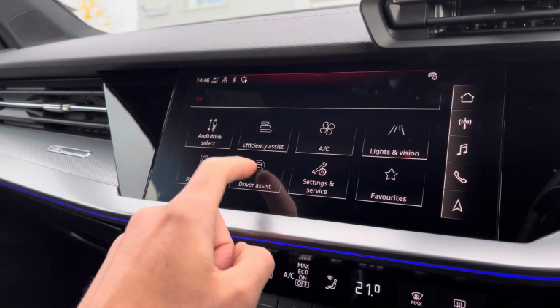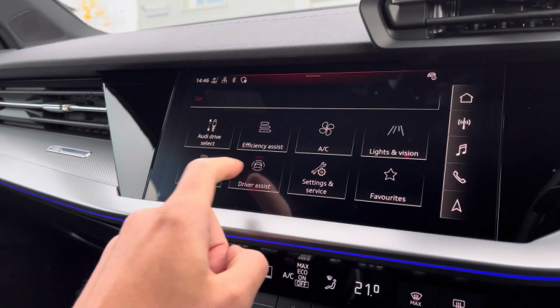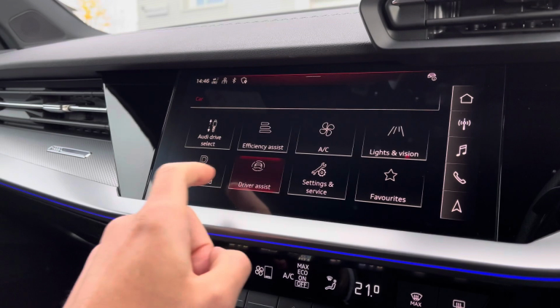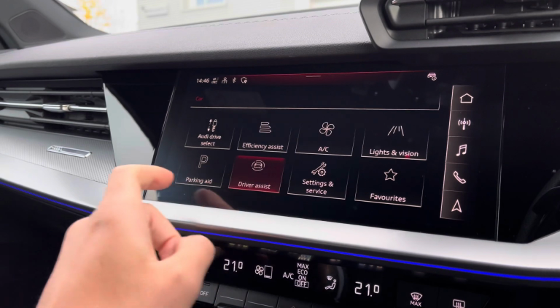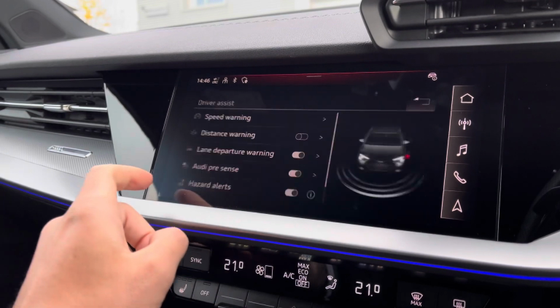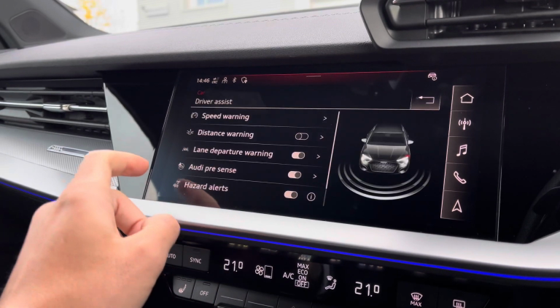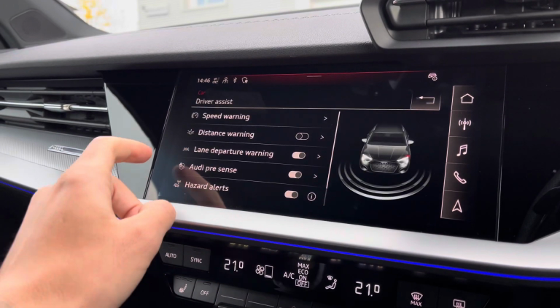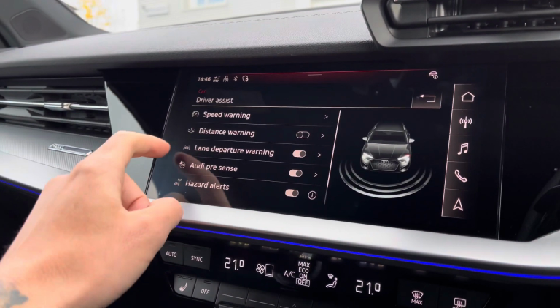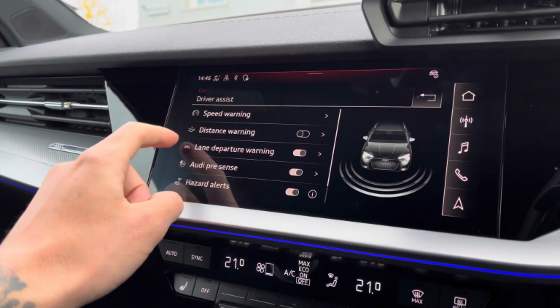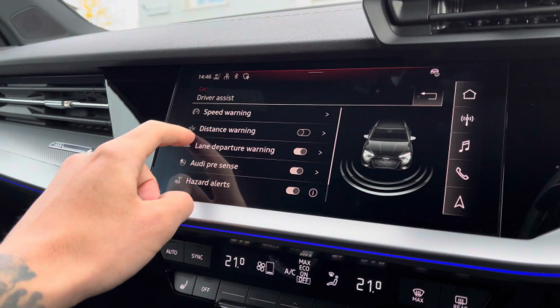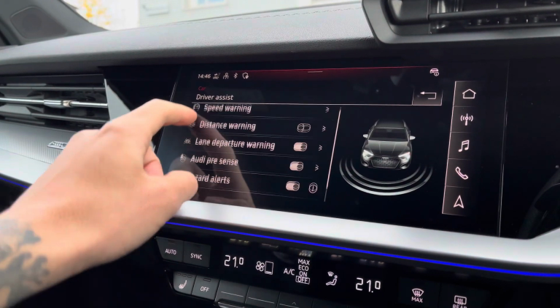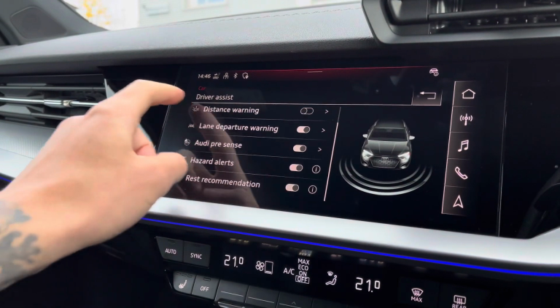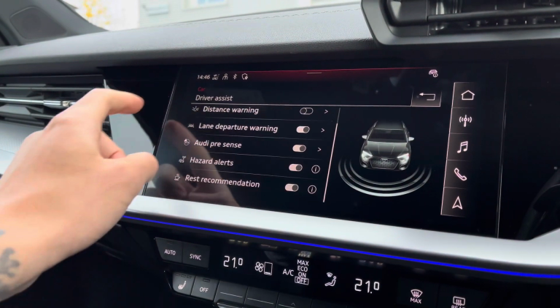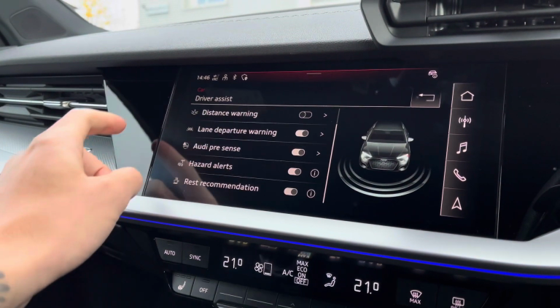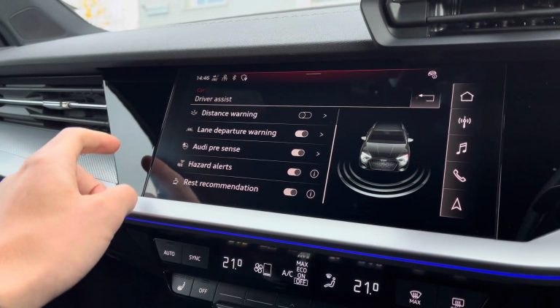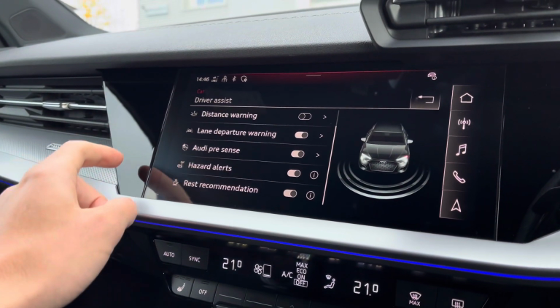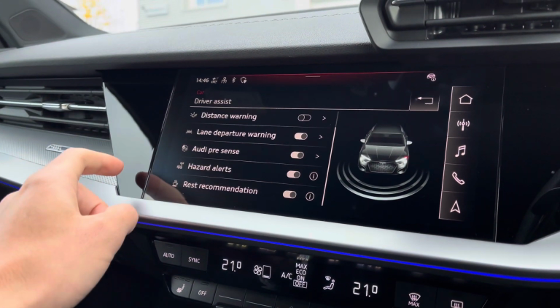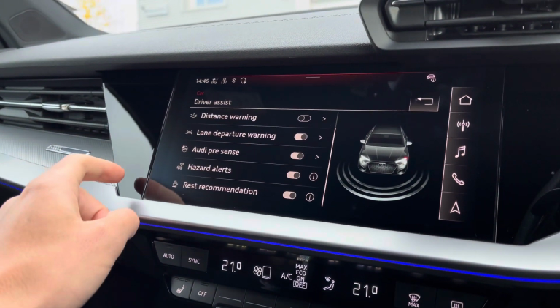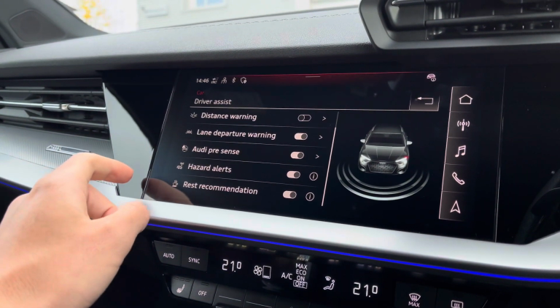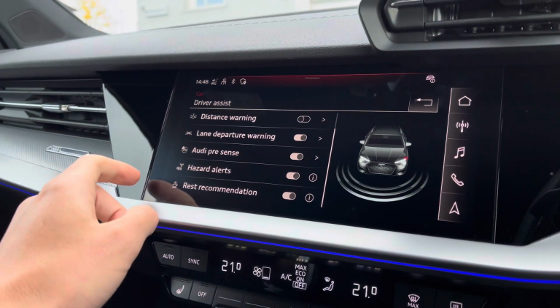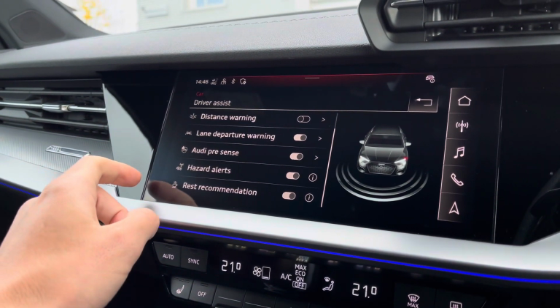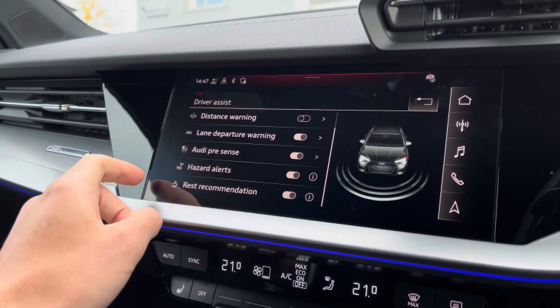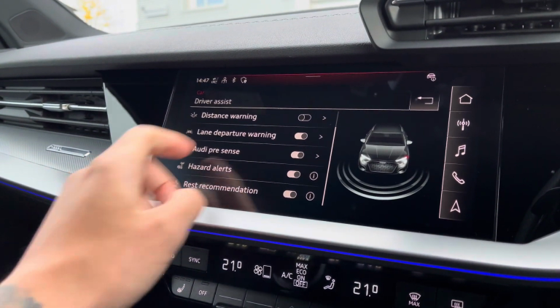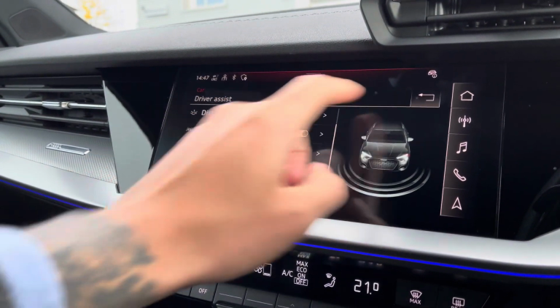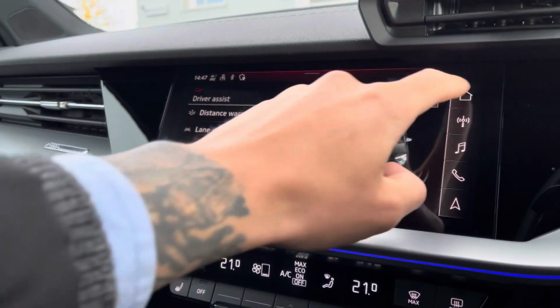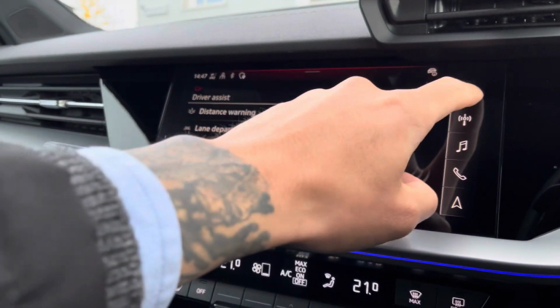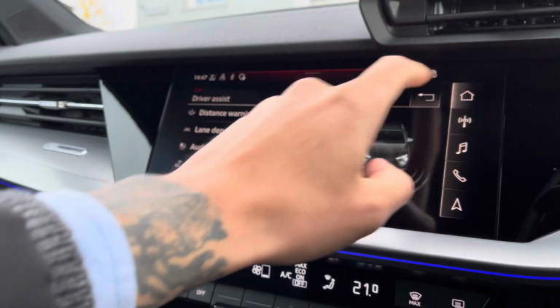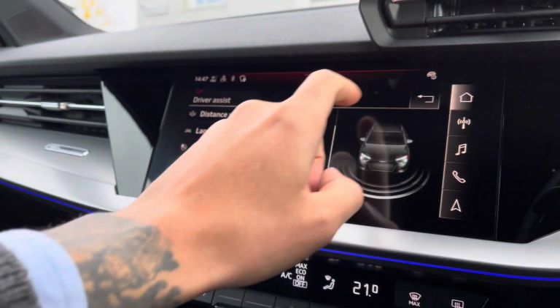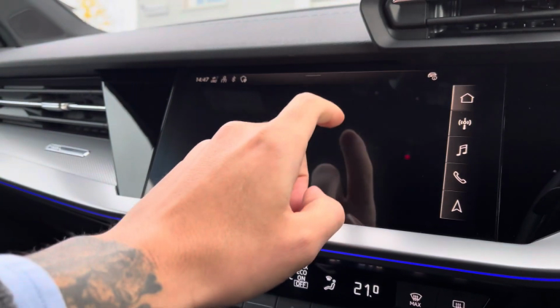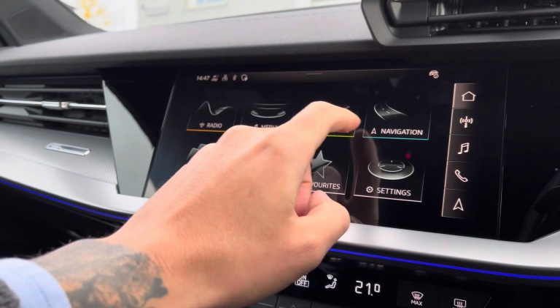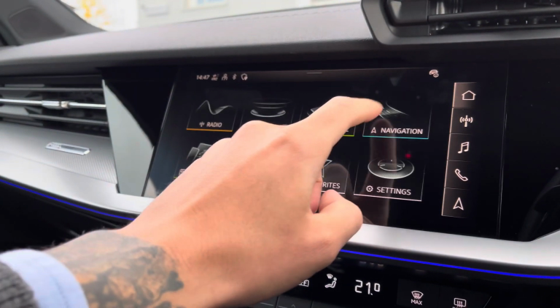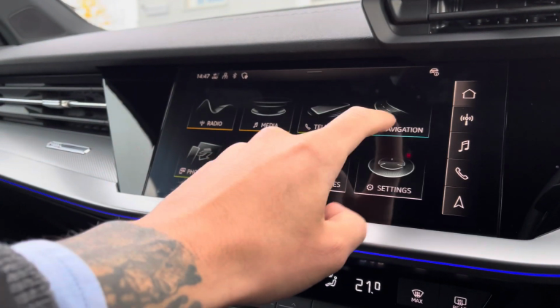This Audi A3 comes equipped with safety features such as lane departure warning, distance warning, and Audi pre-sense to keep you safe on your next journey.